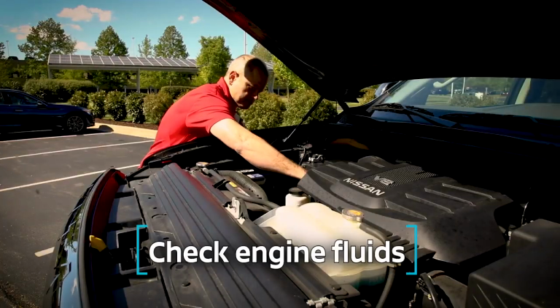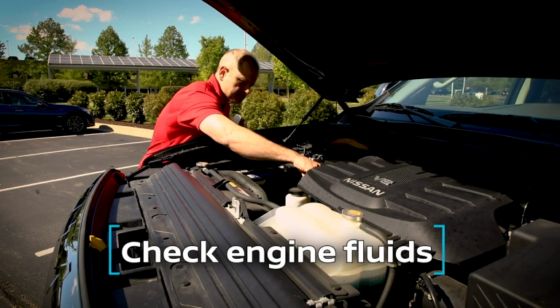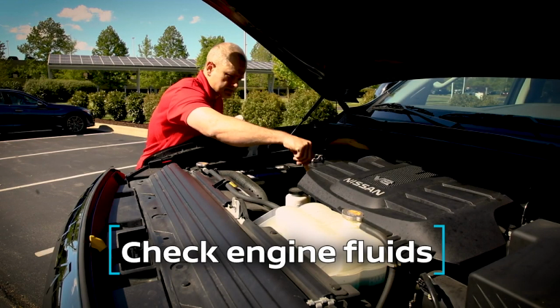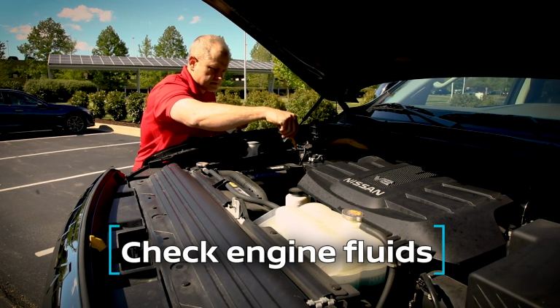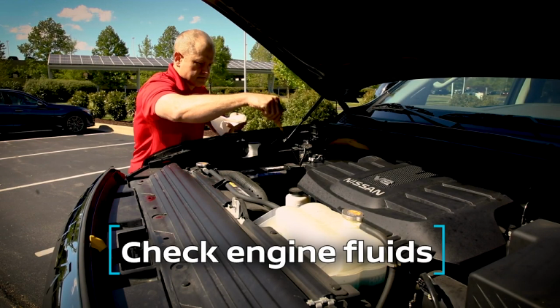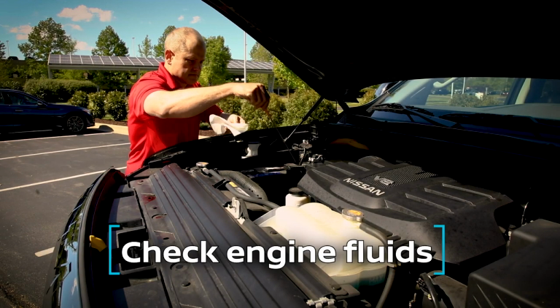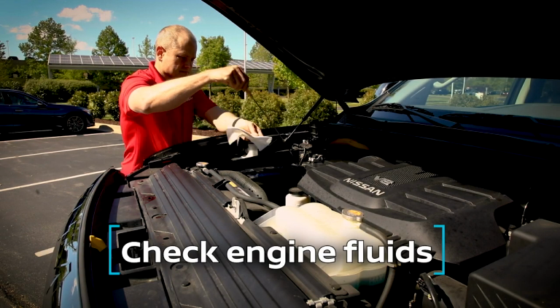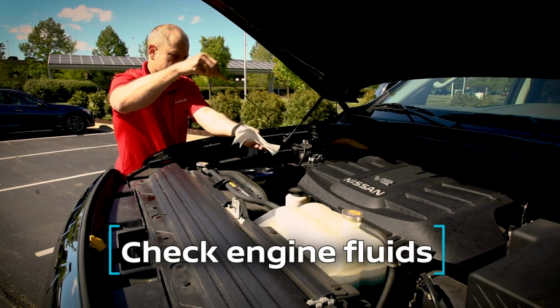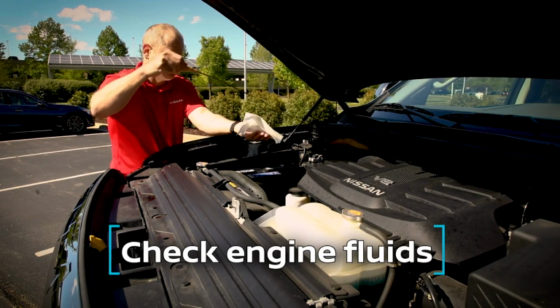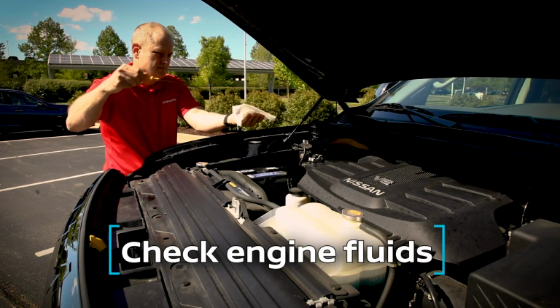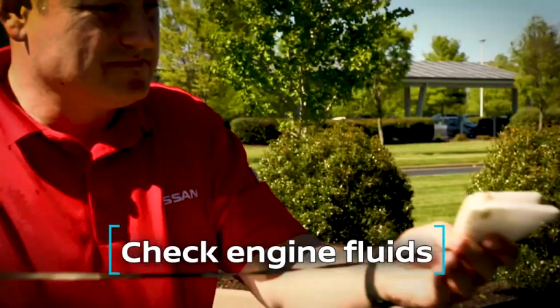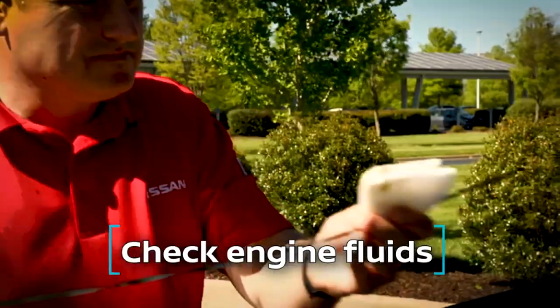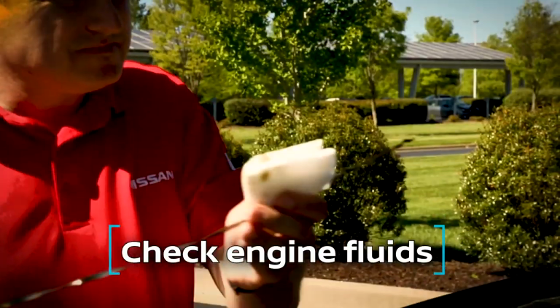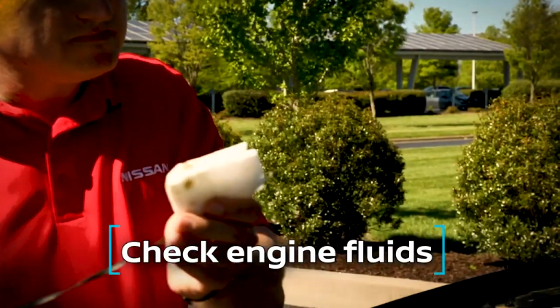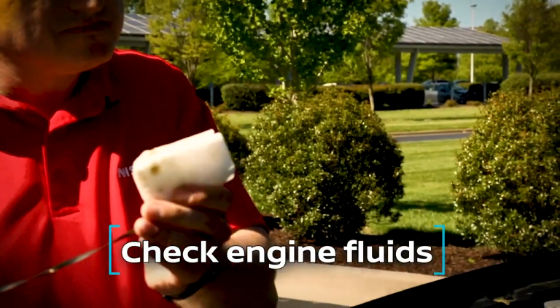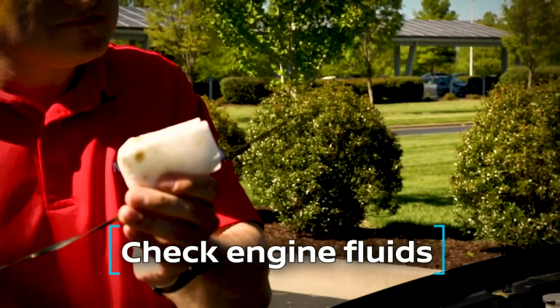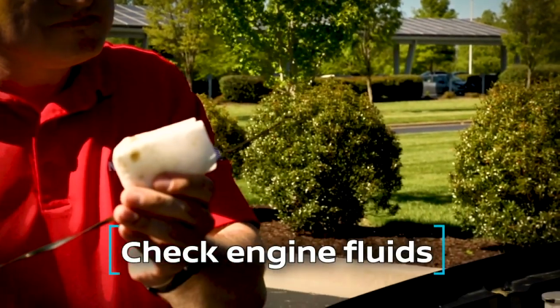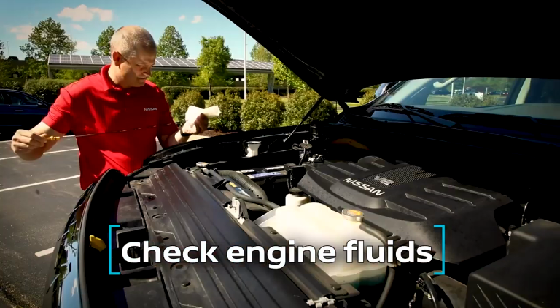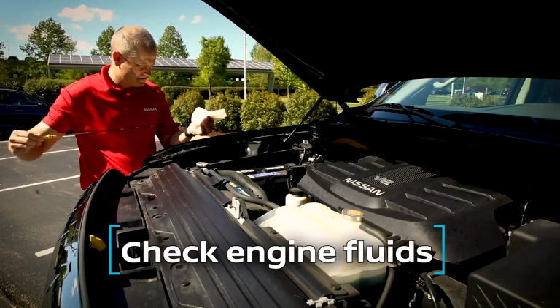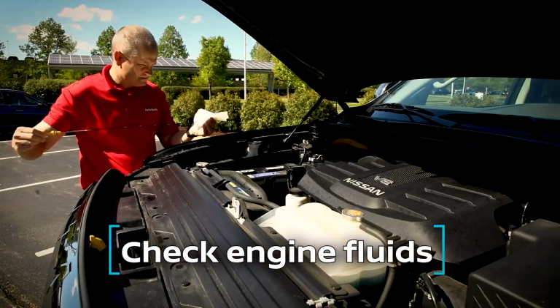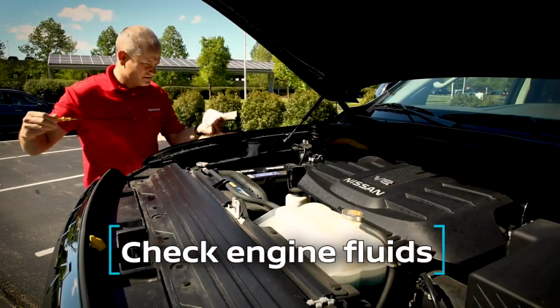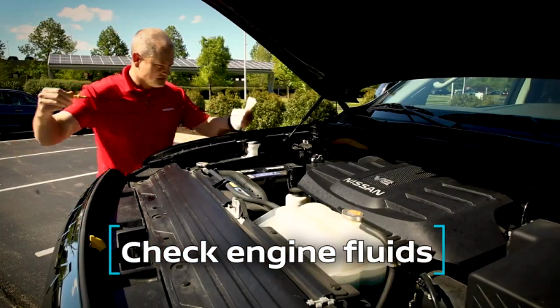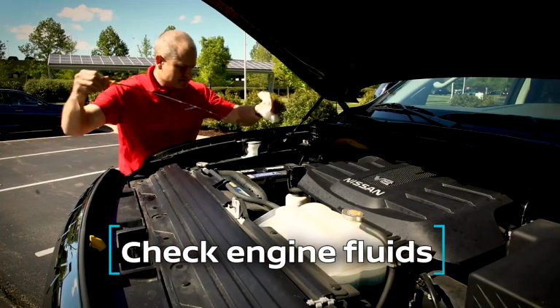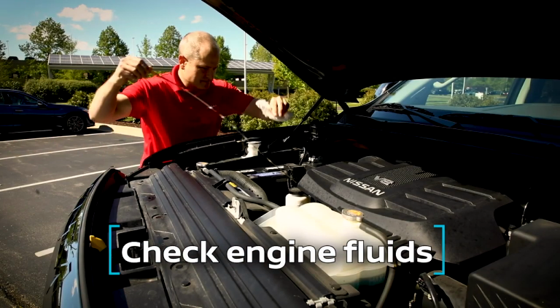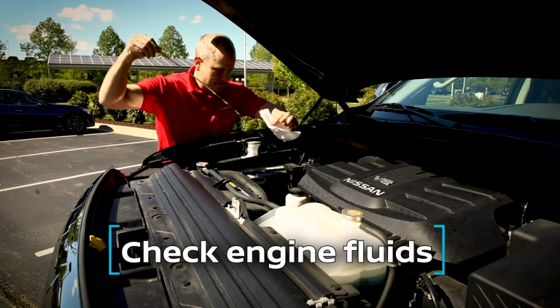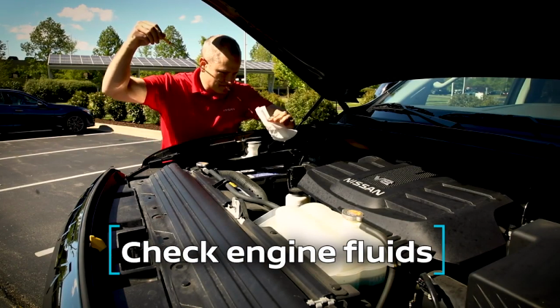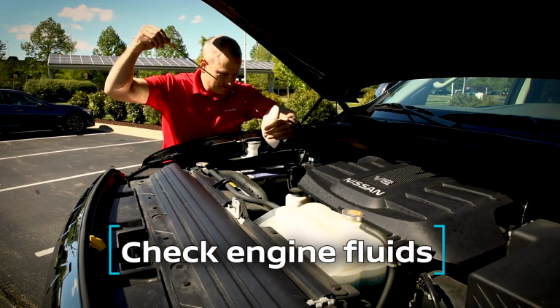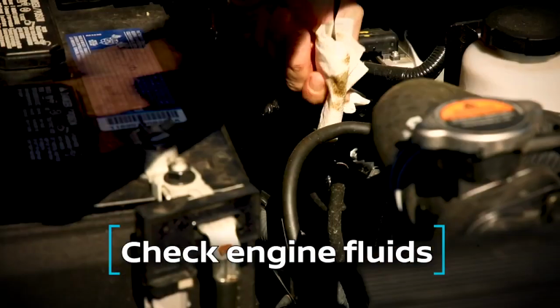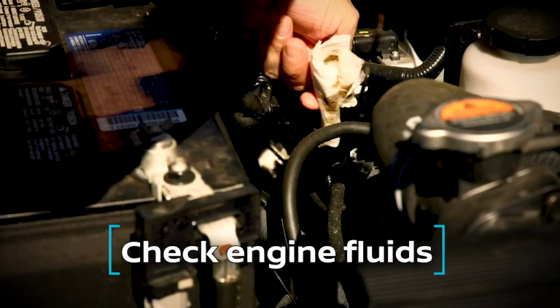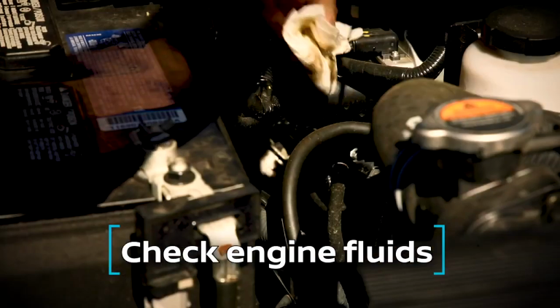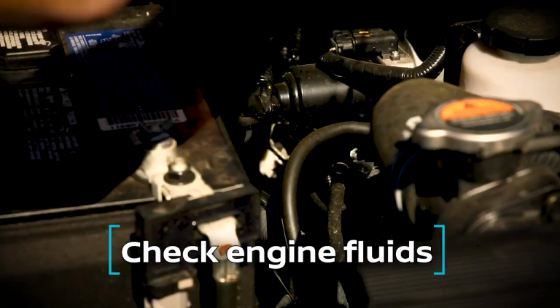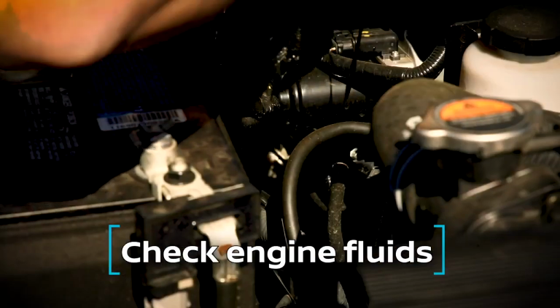Number two: check your engine fluids. Proper oil and transmission fluid levels will prevent problems down the road.